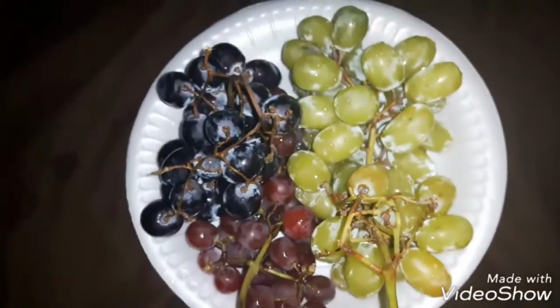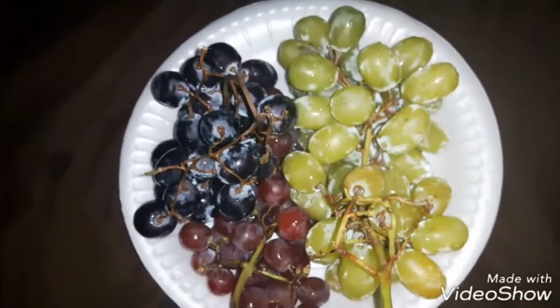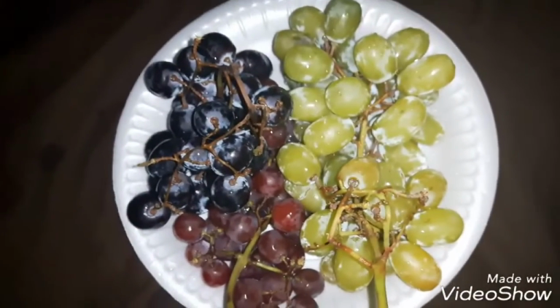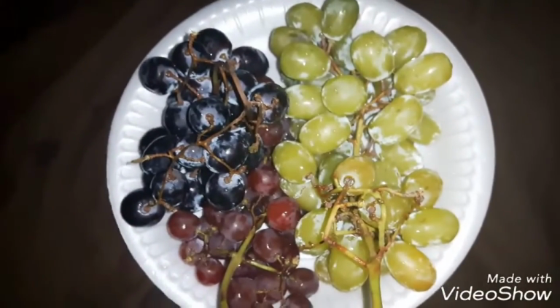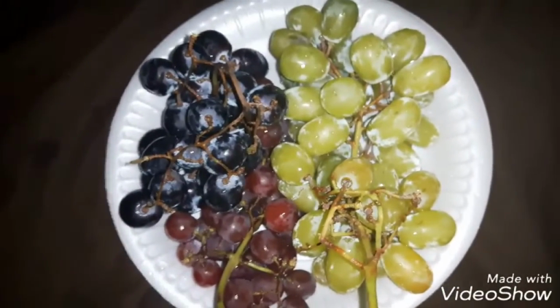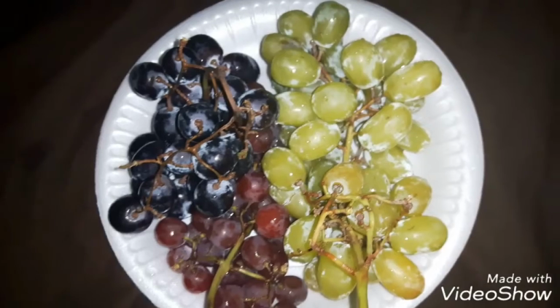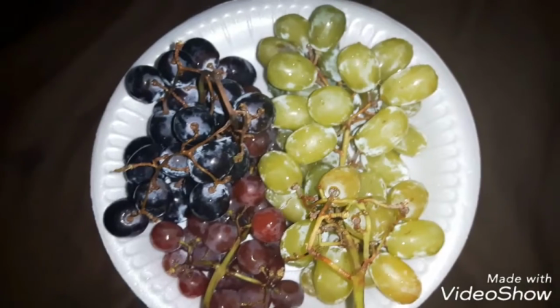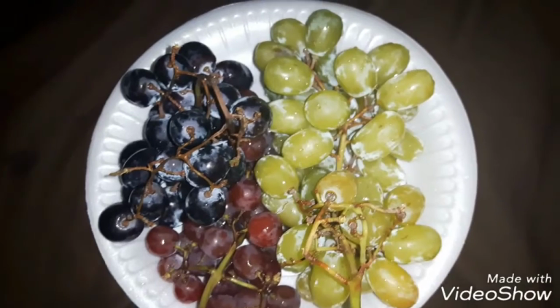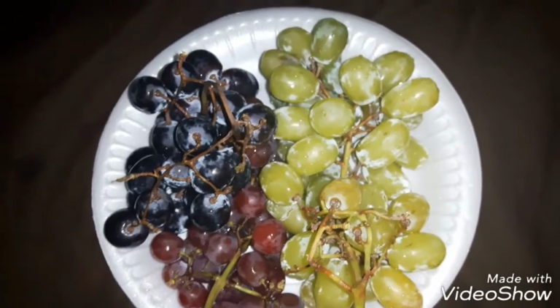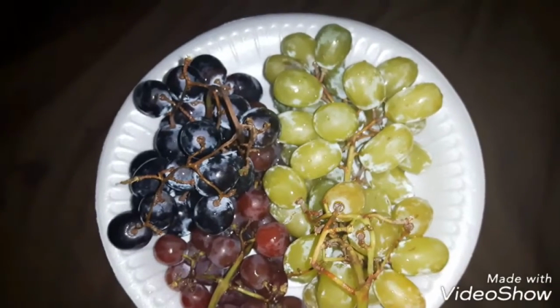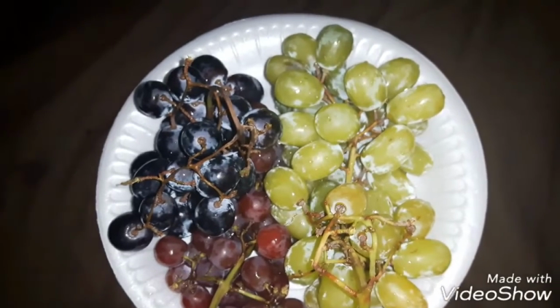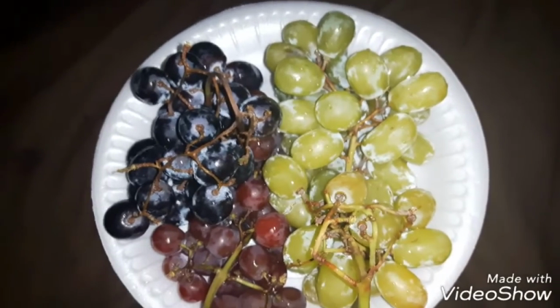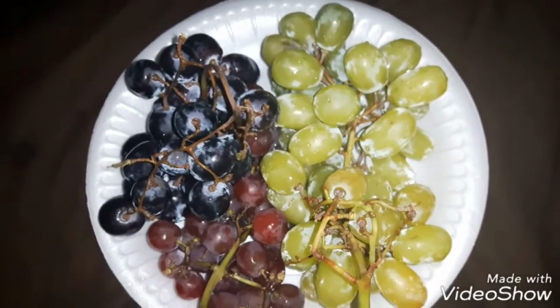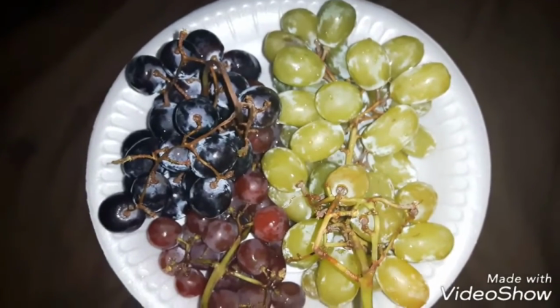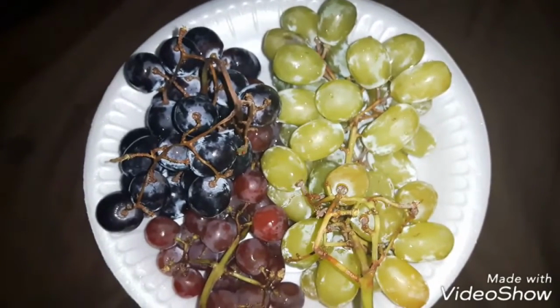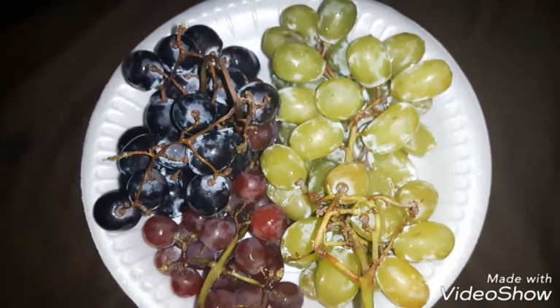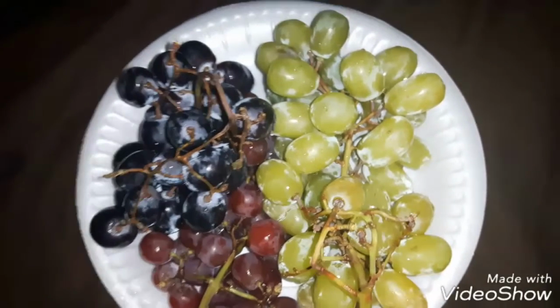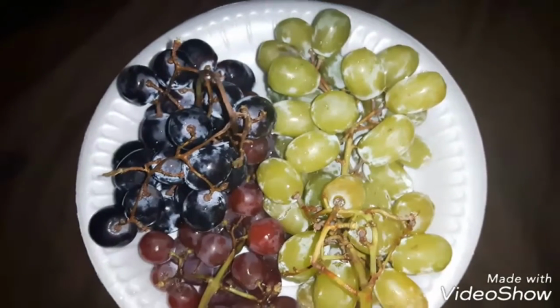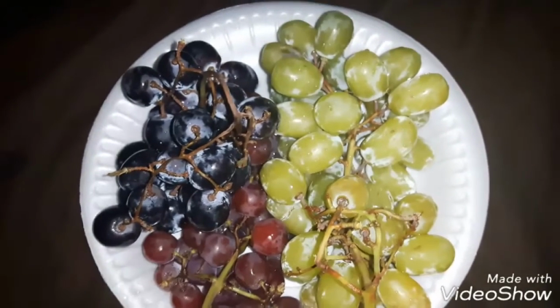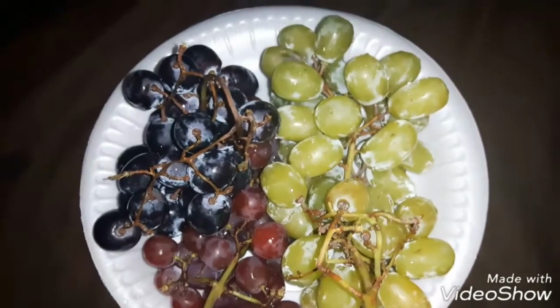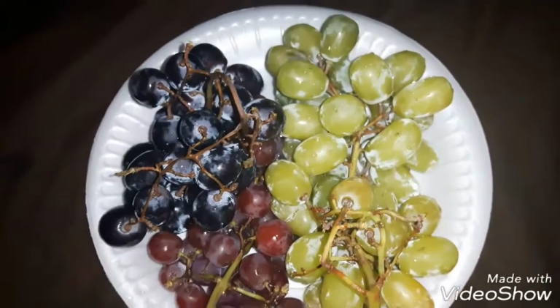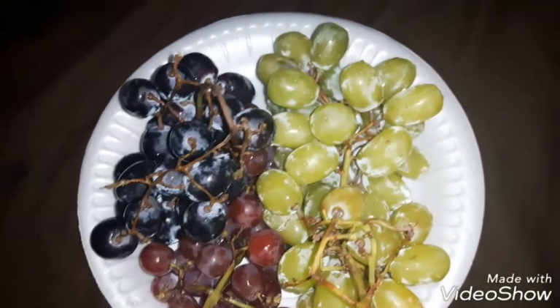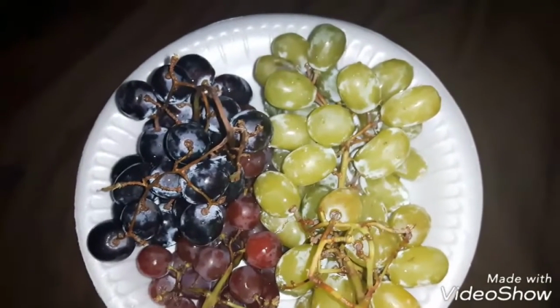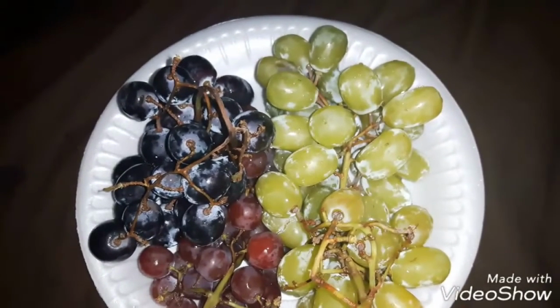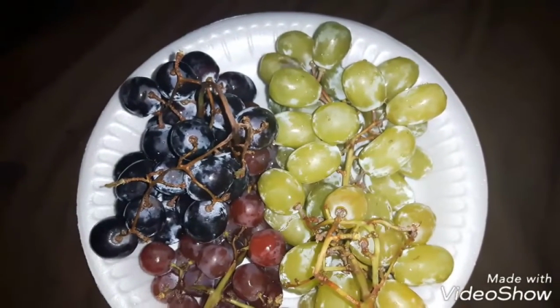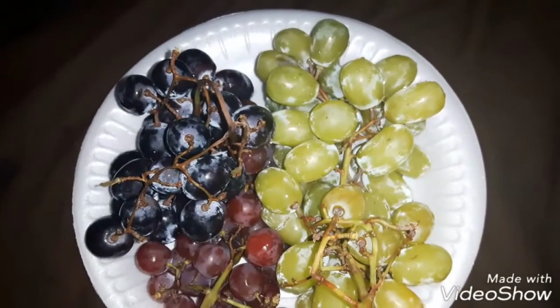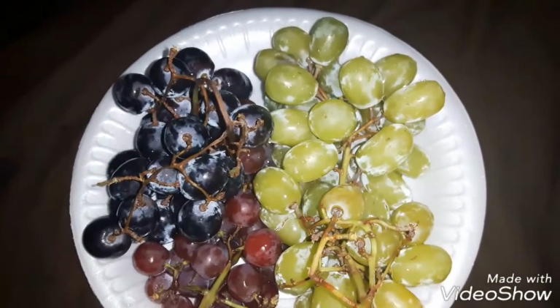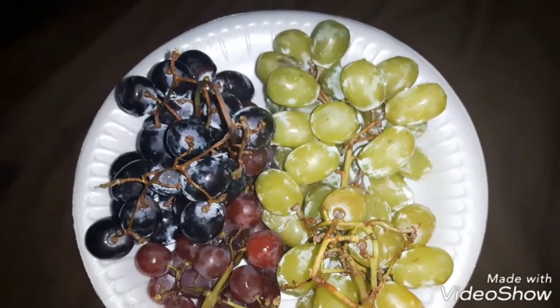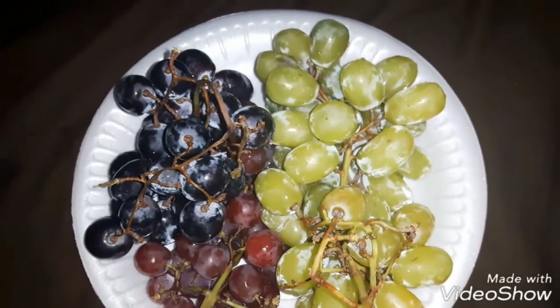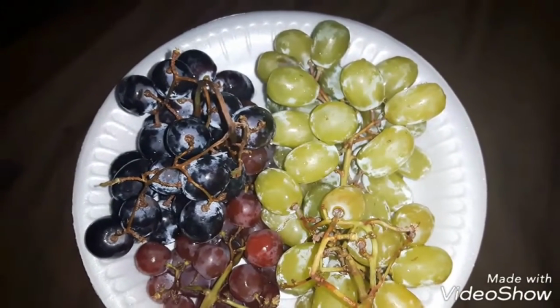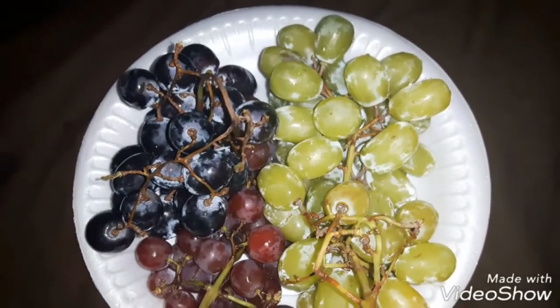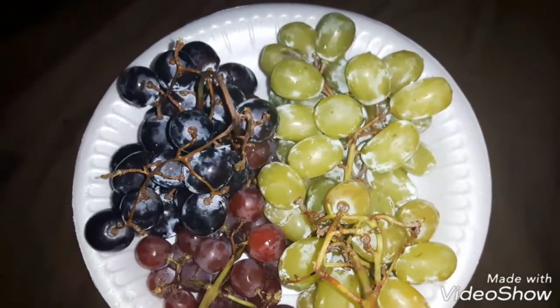I hope you enjoyed this video of my grapes. Like, comment, subscribe, and share.